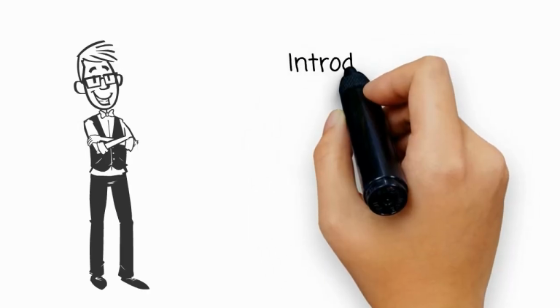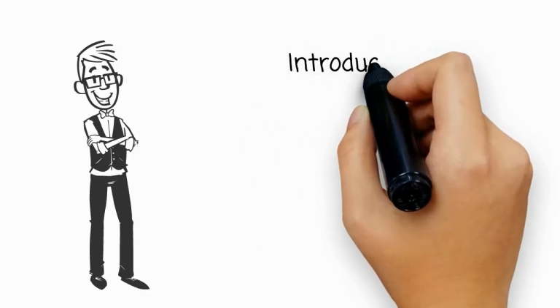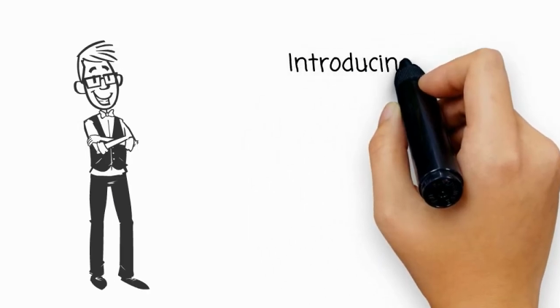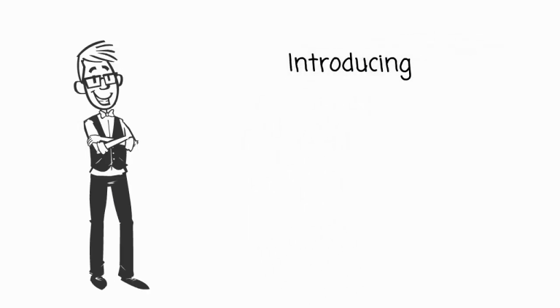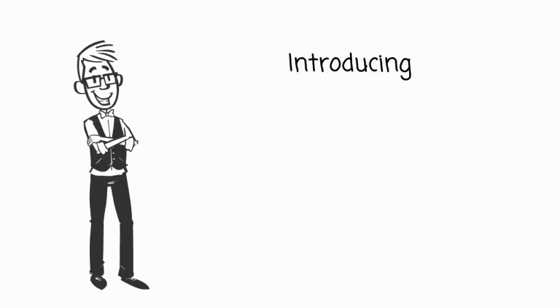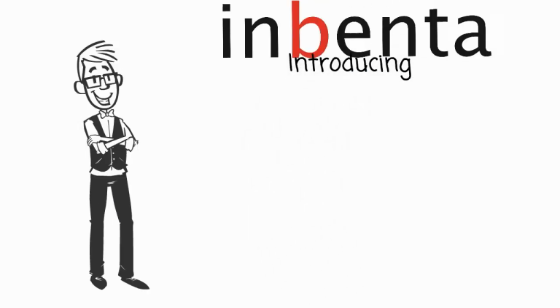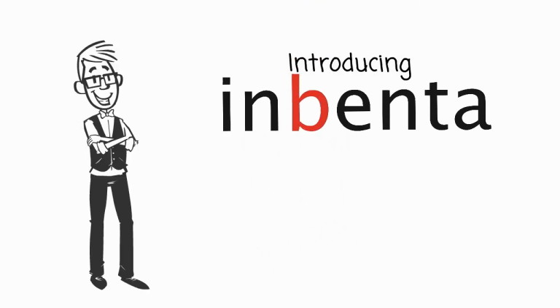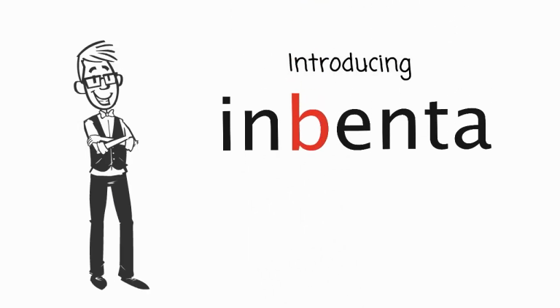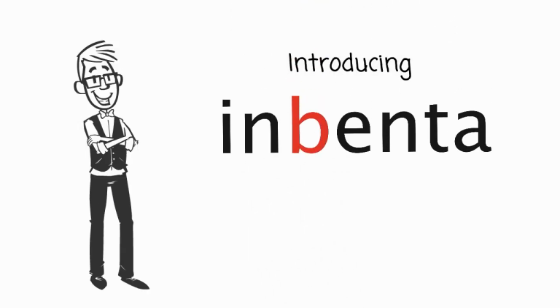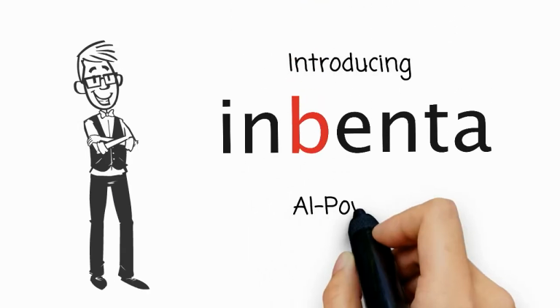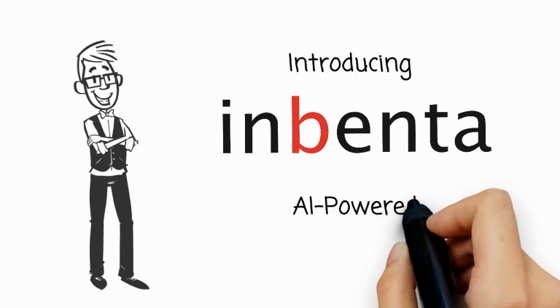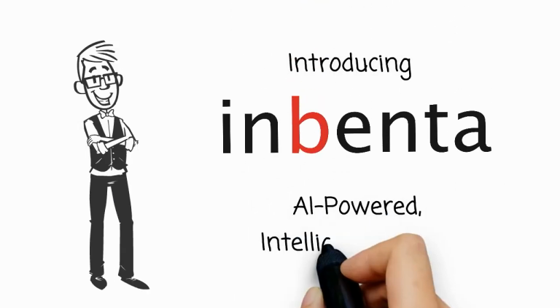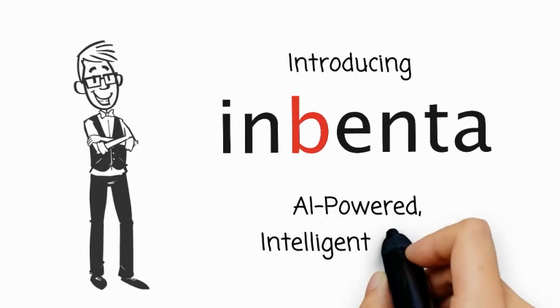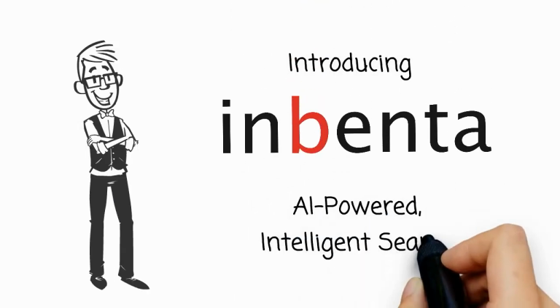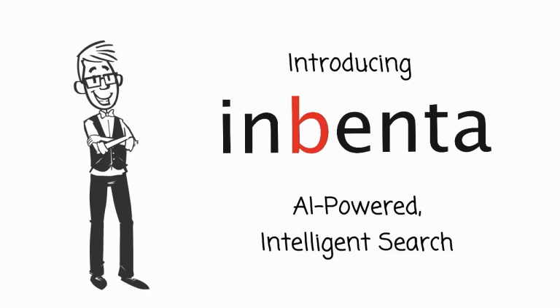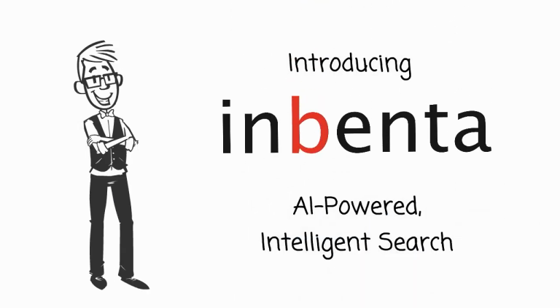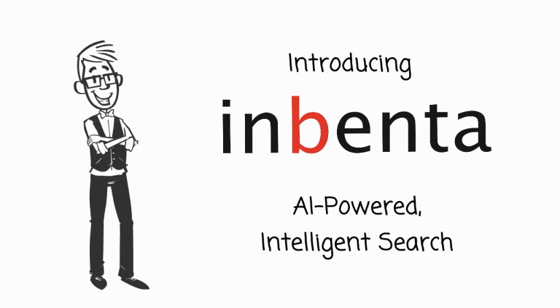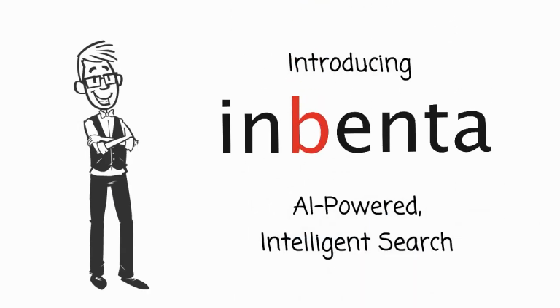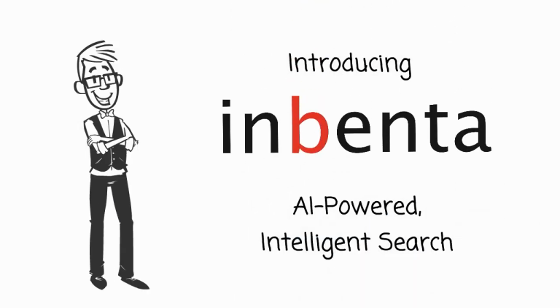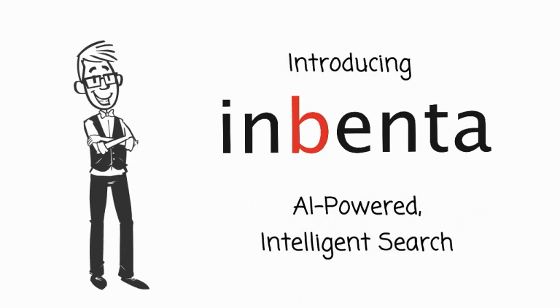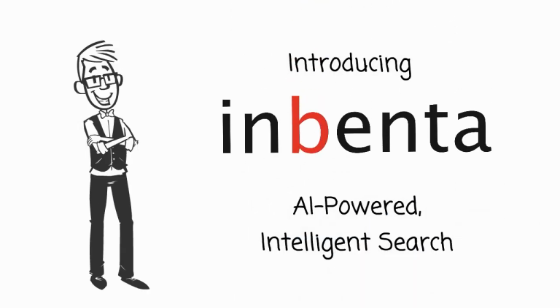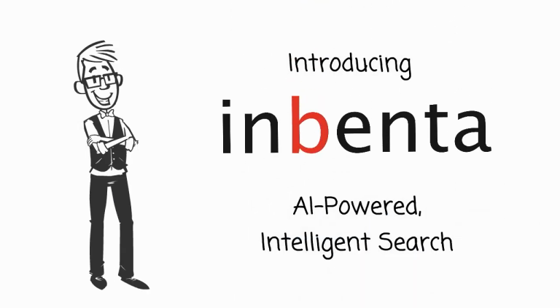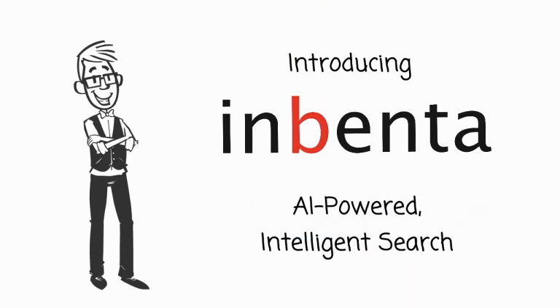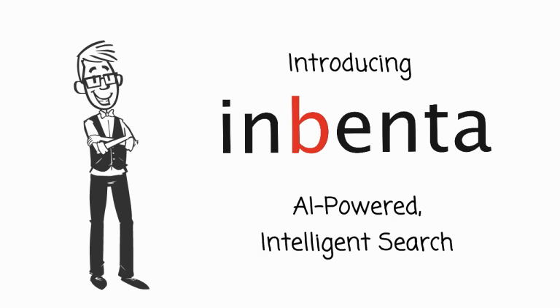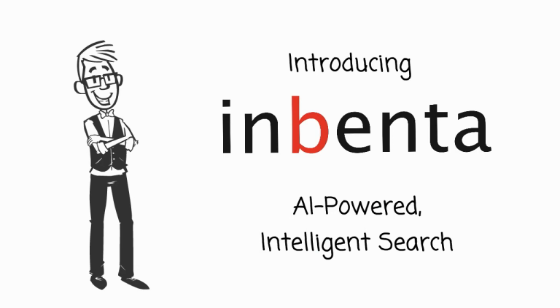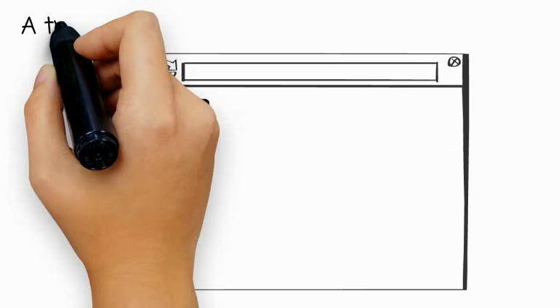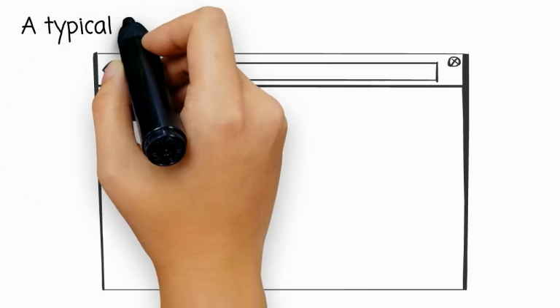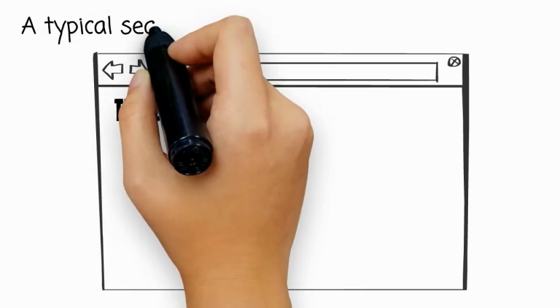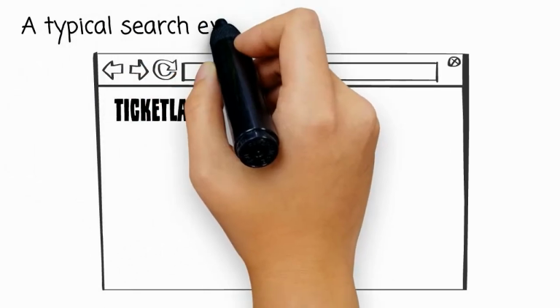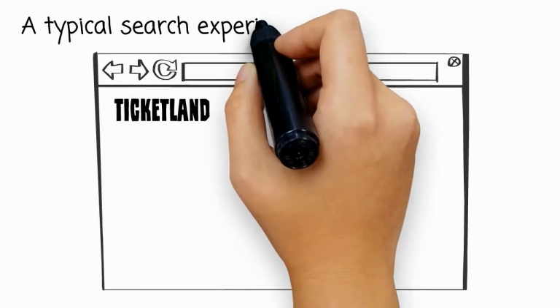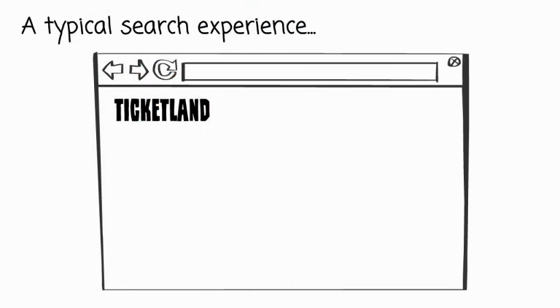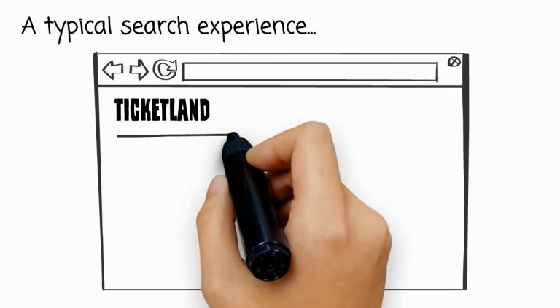Introducing Inventa, an AI powered intelligent search for your website. Here's how it works.